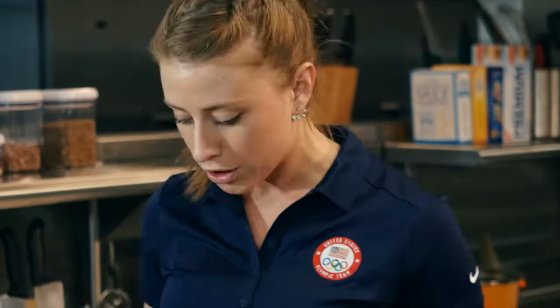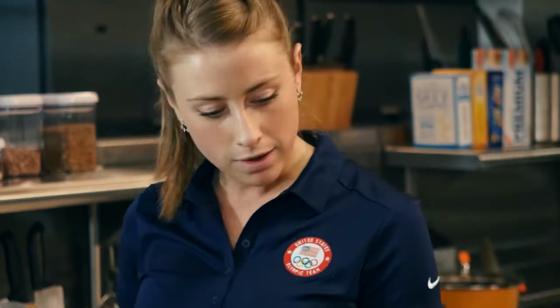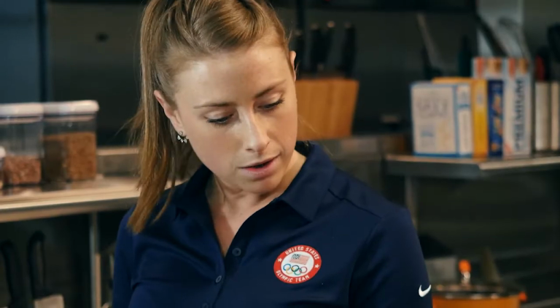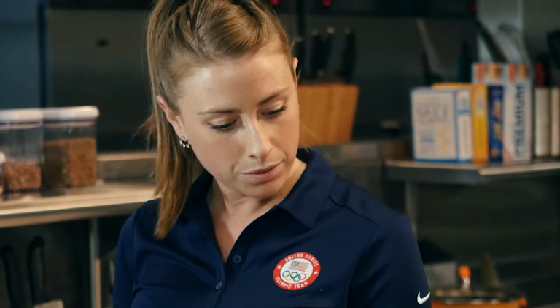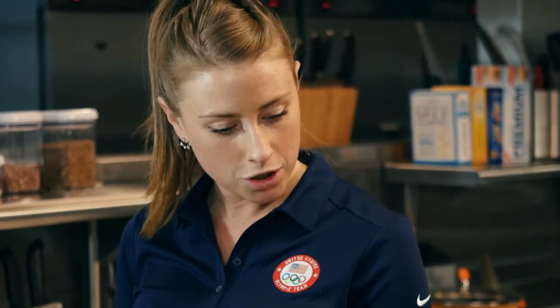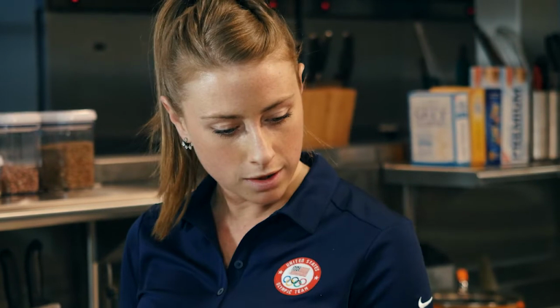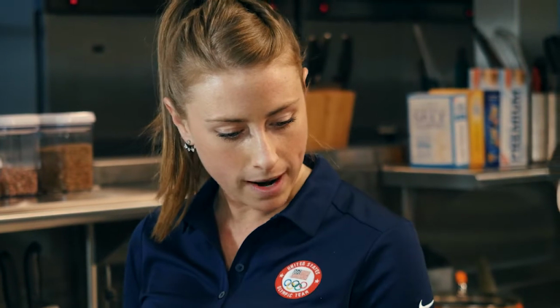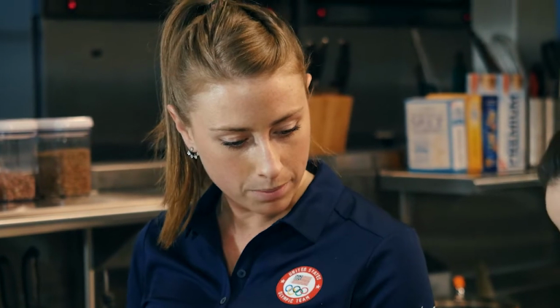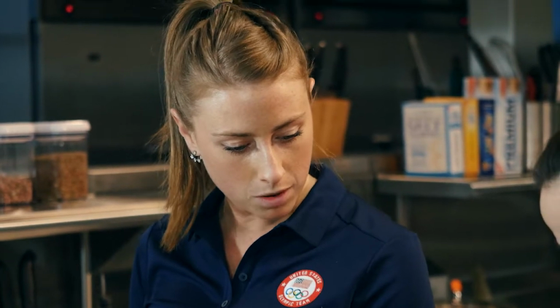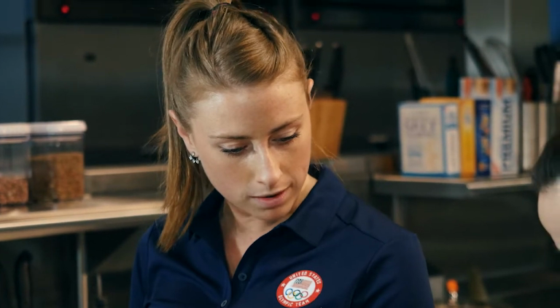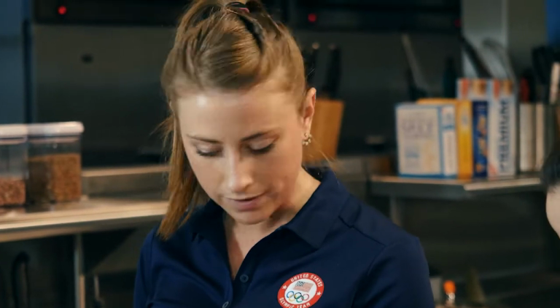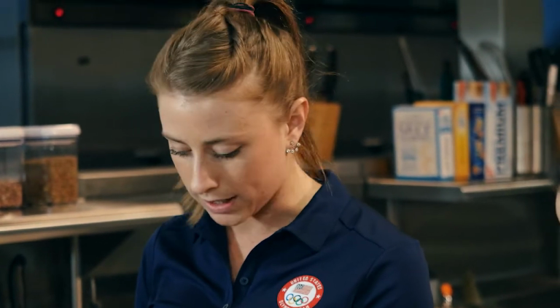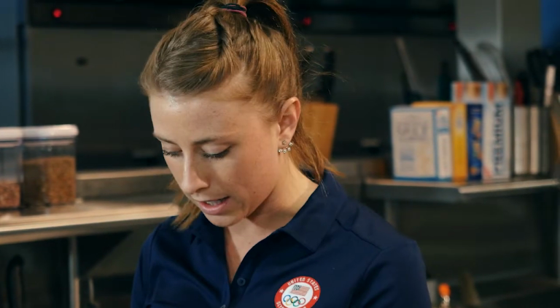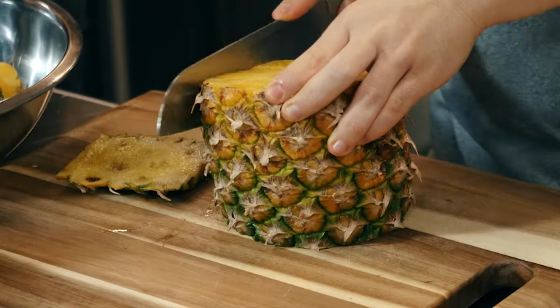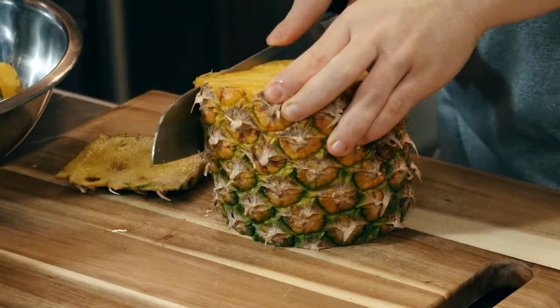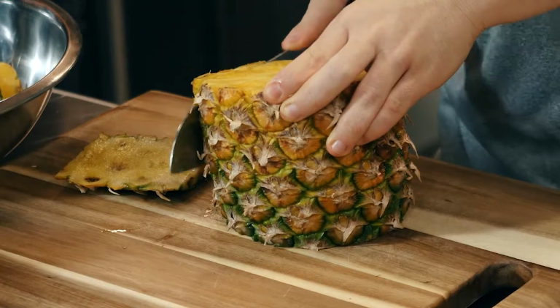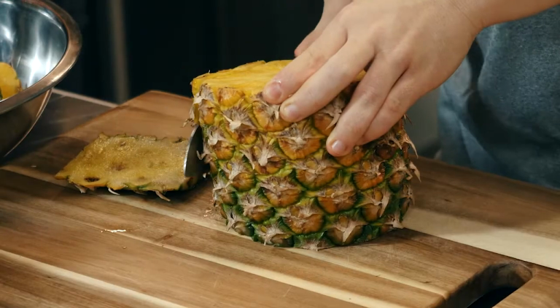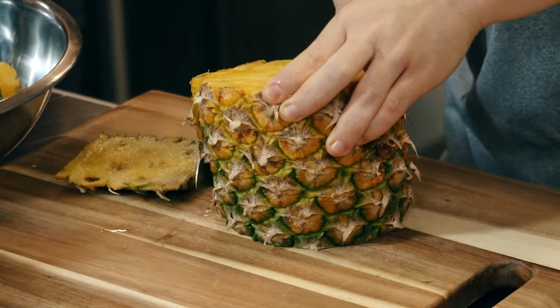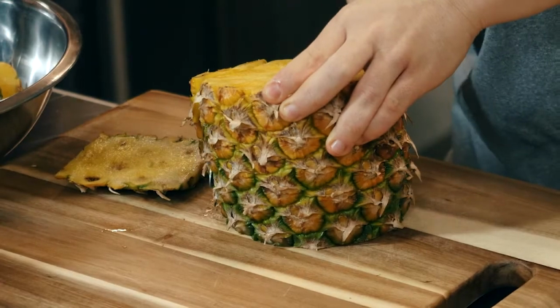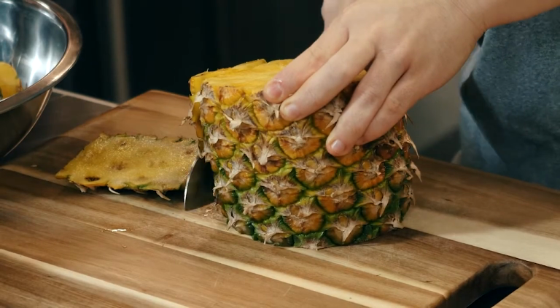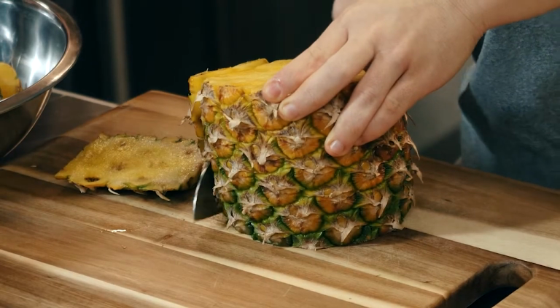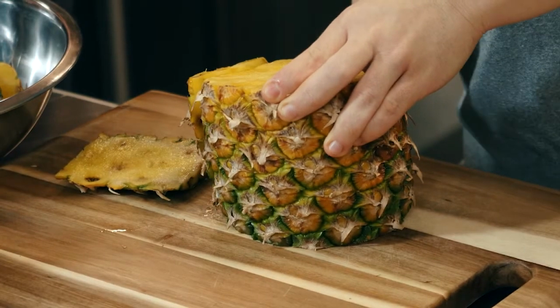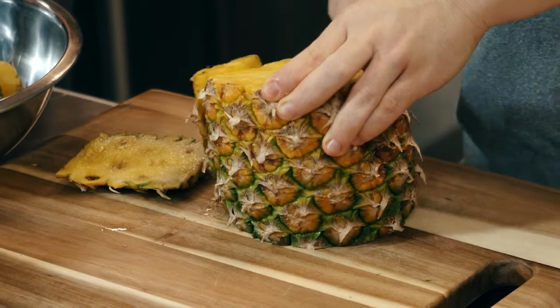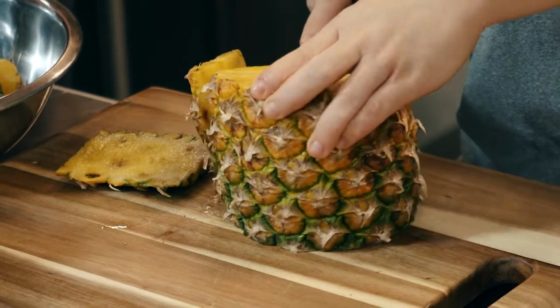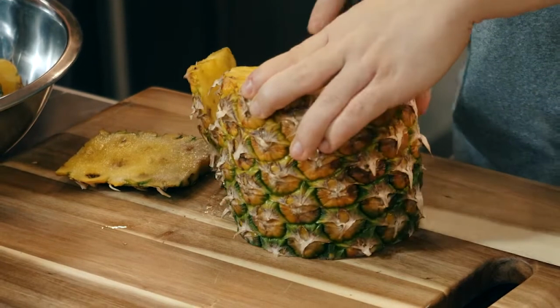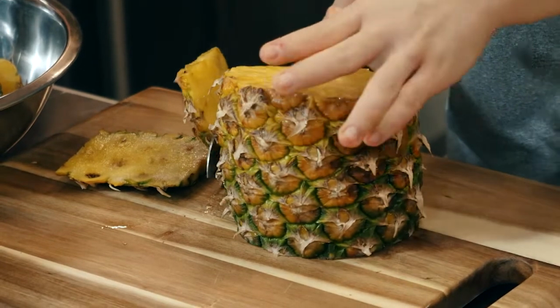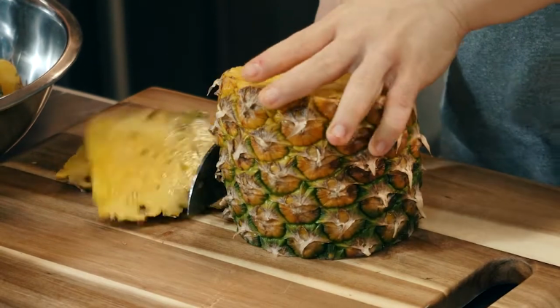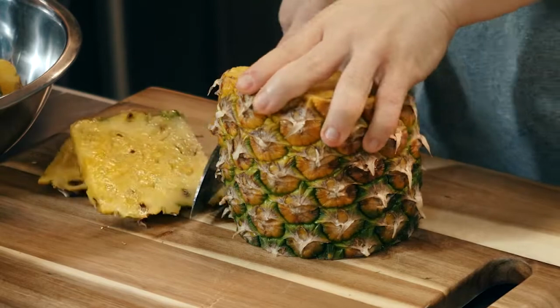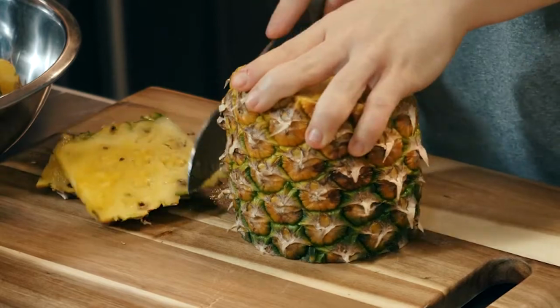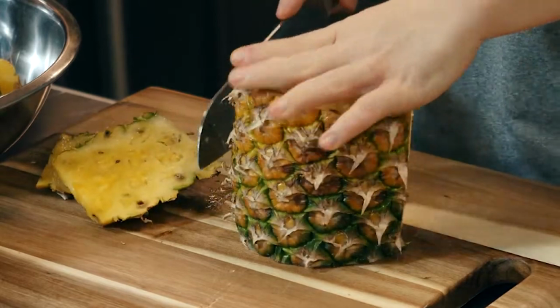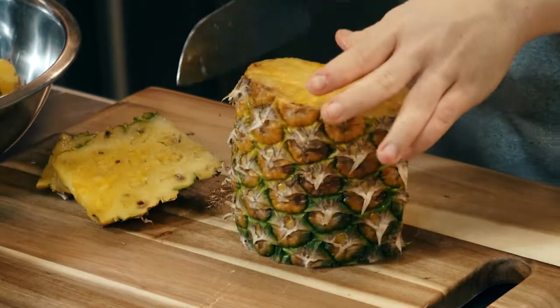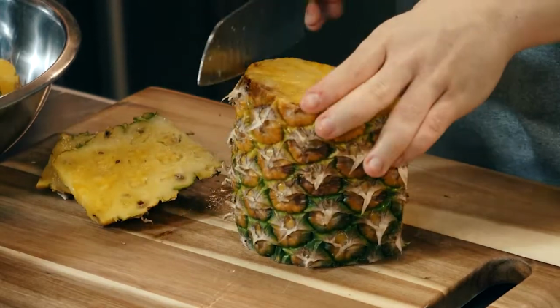We are going to cut off the bottom and the top. Now we're going to turn the pineapple on one of the flat sides. You want to take the knife and go along the natural curve of the fruit to remove the skin.